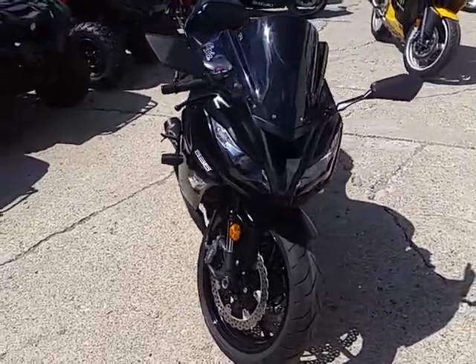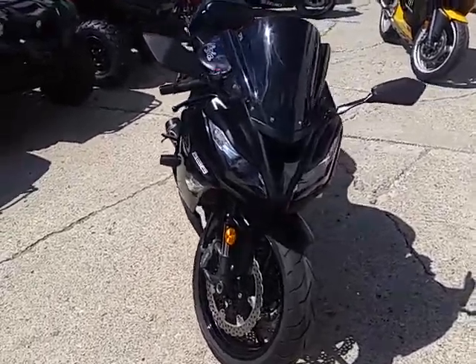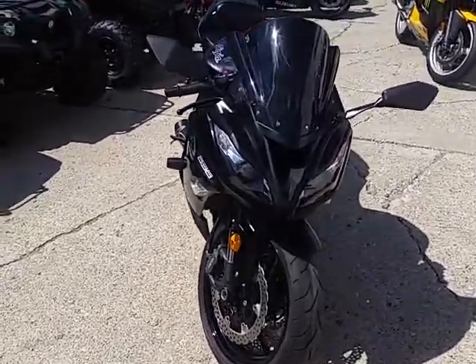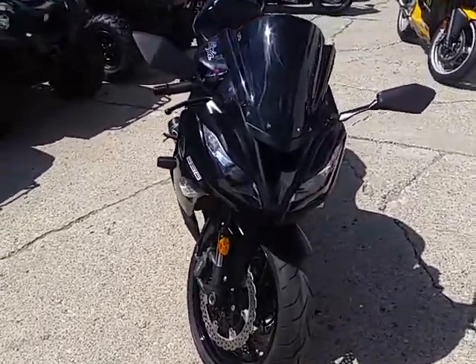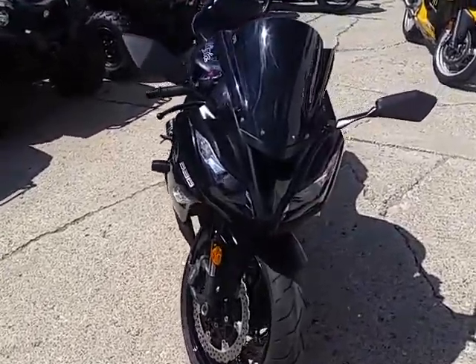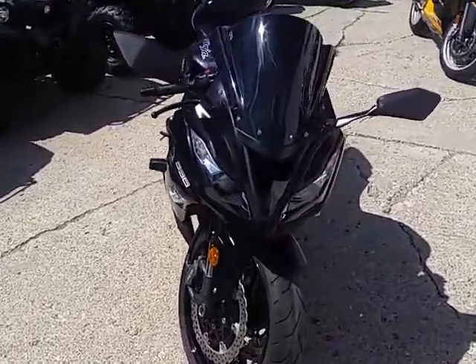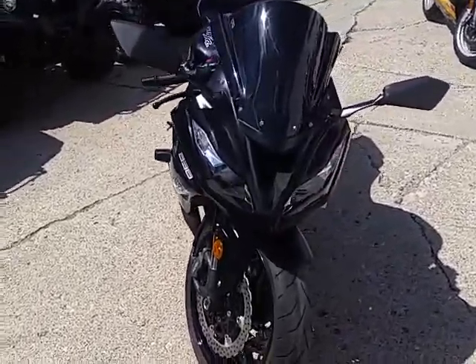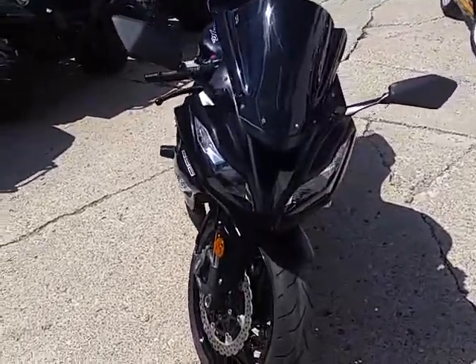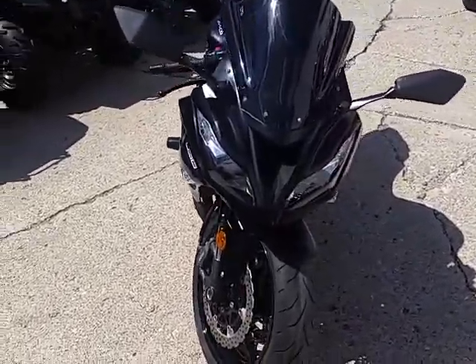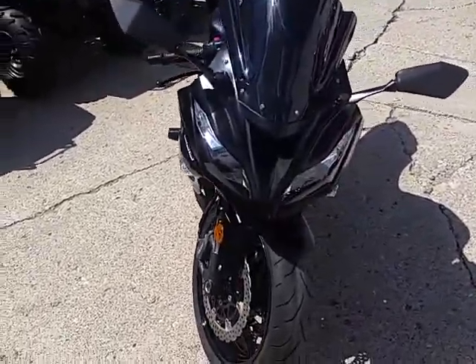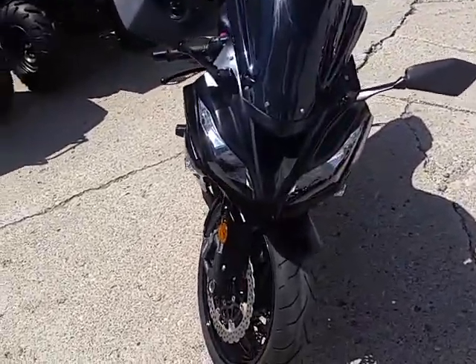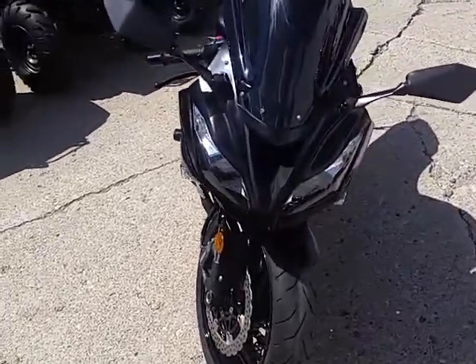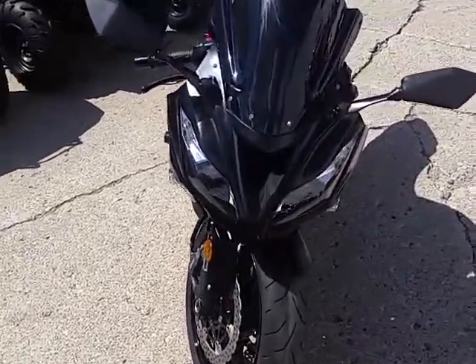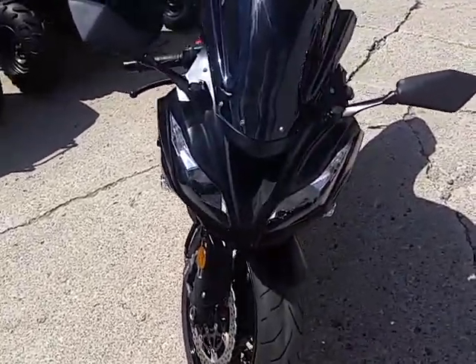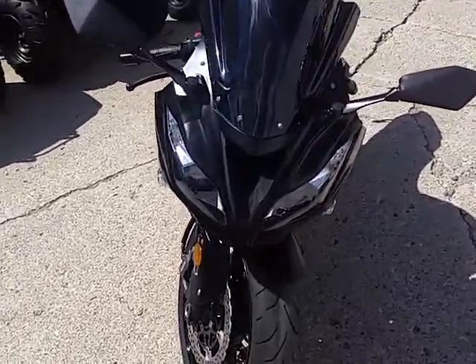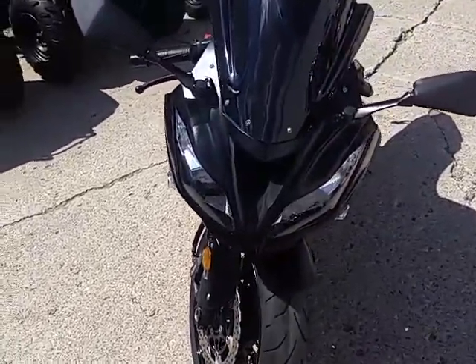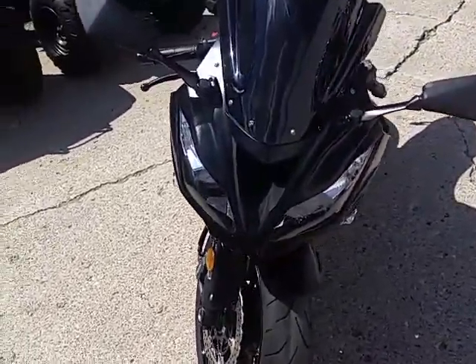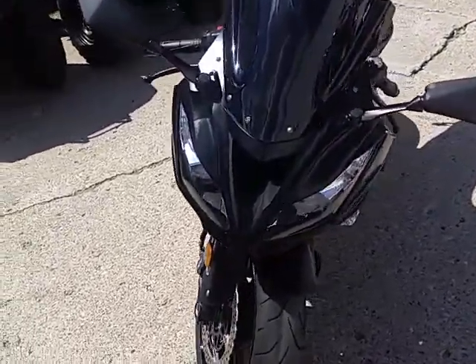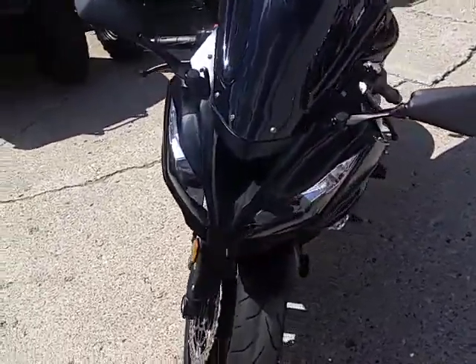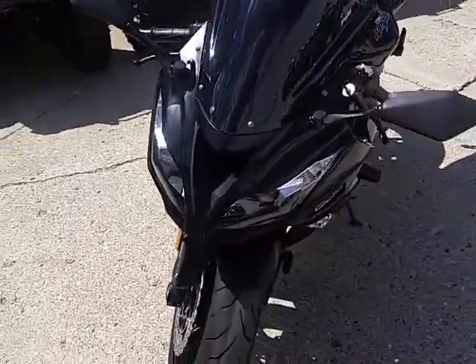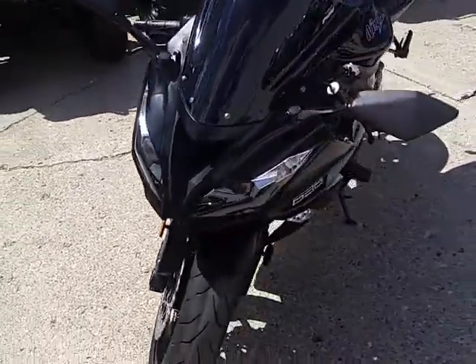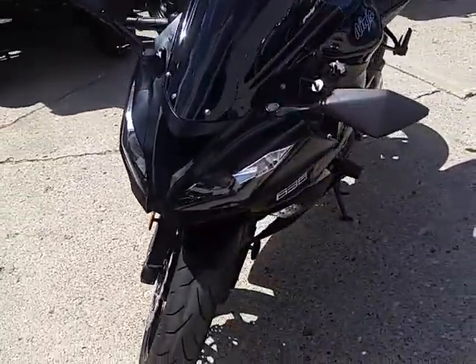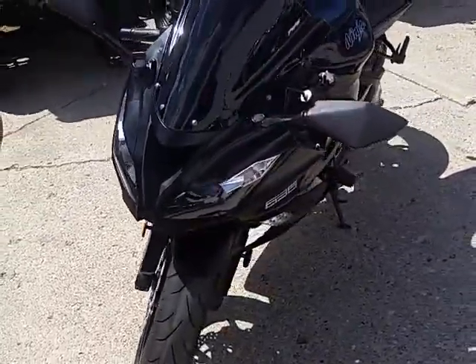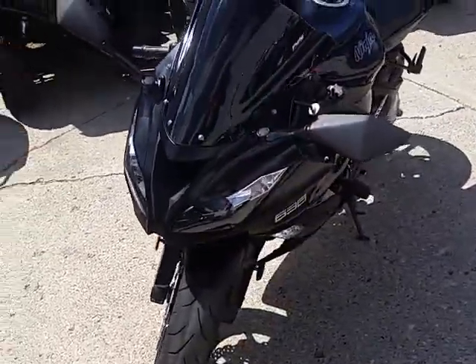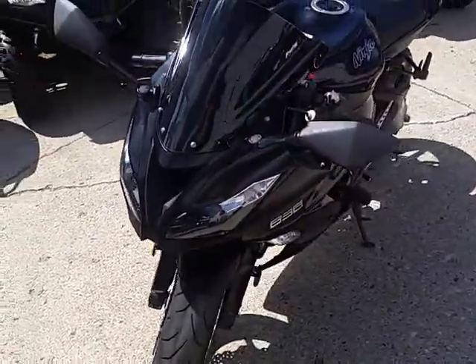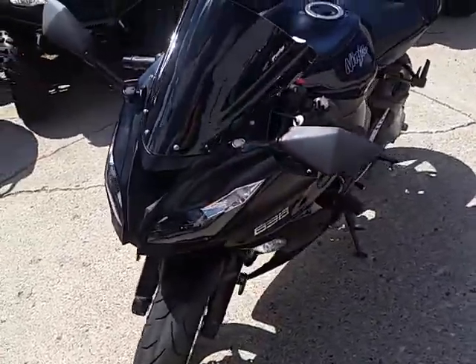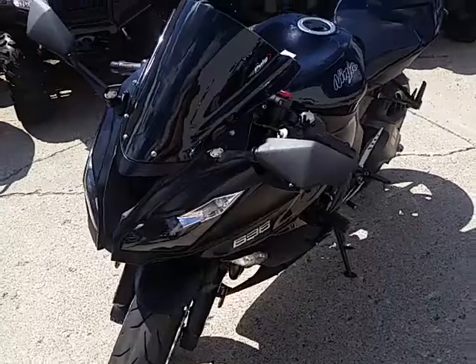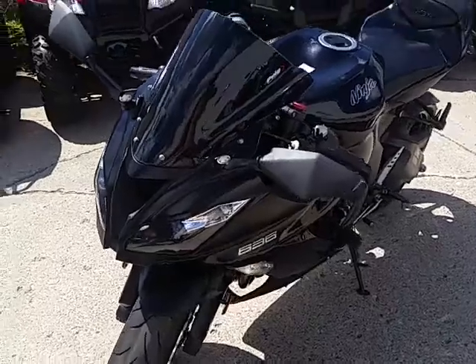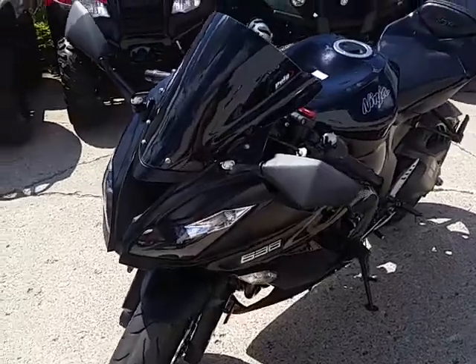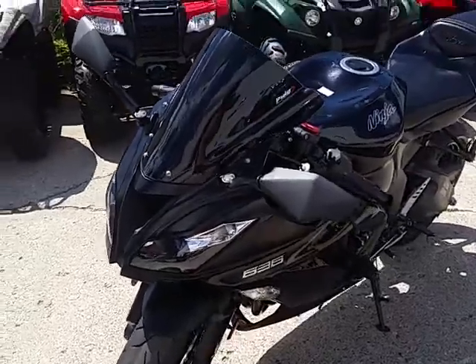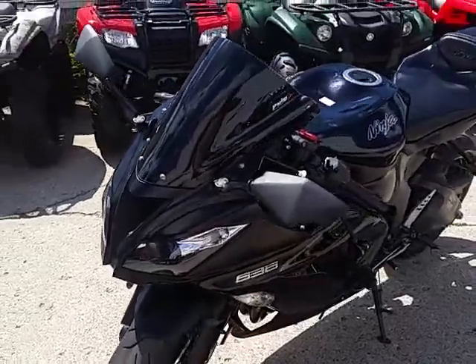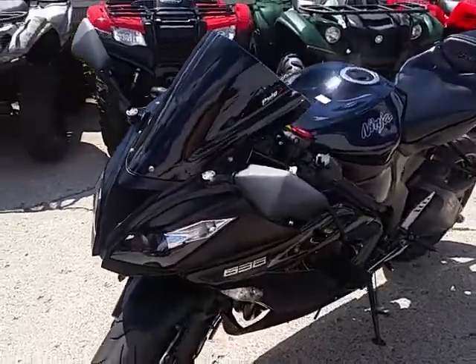It's as clean as they get. It's got 1,600 miles — not even broken in.